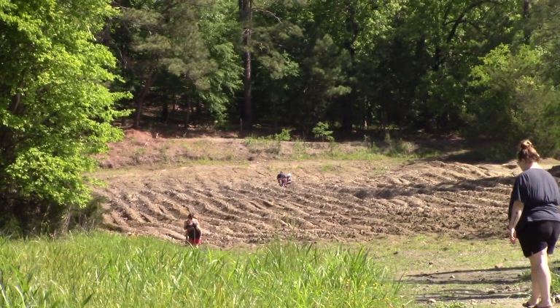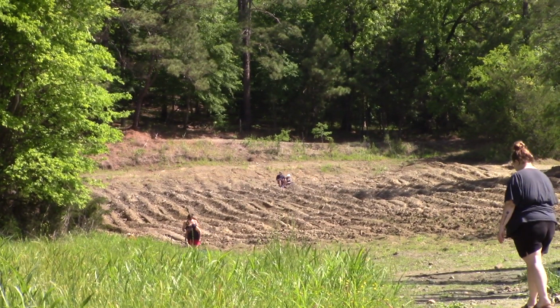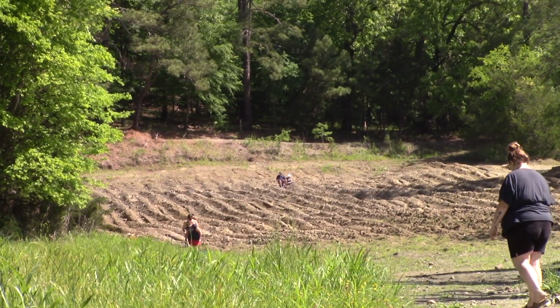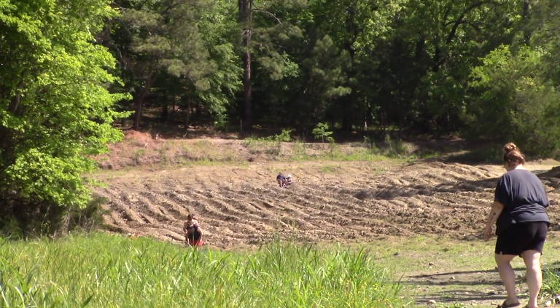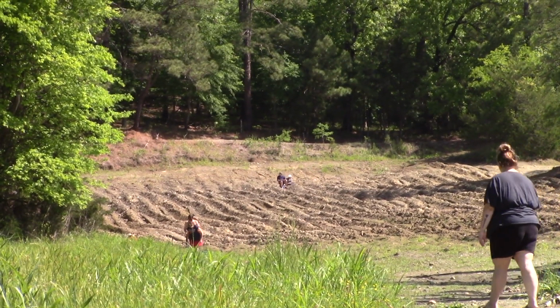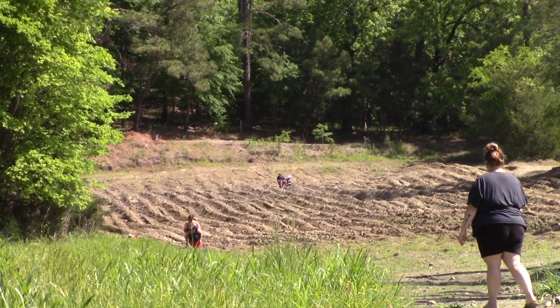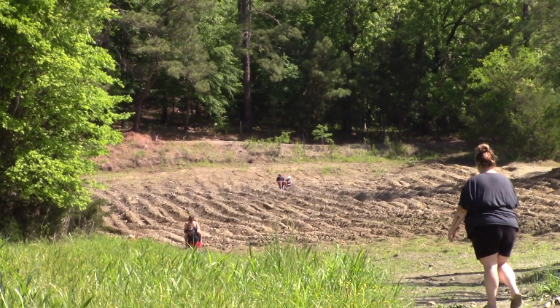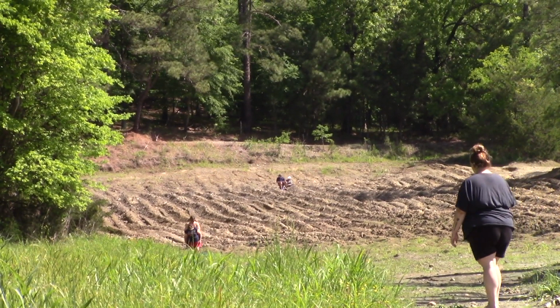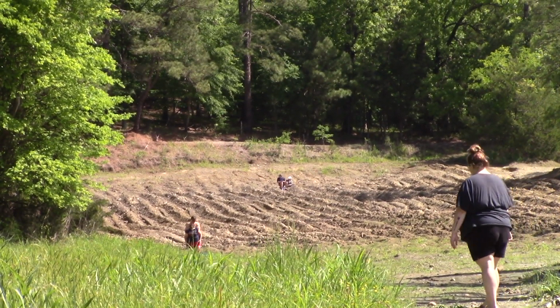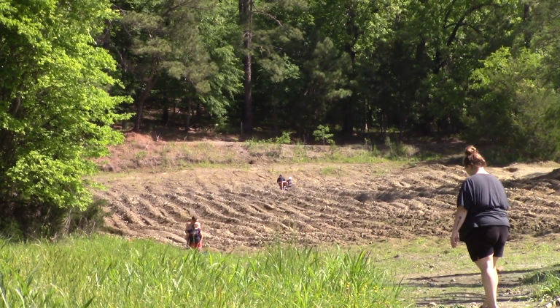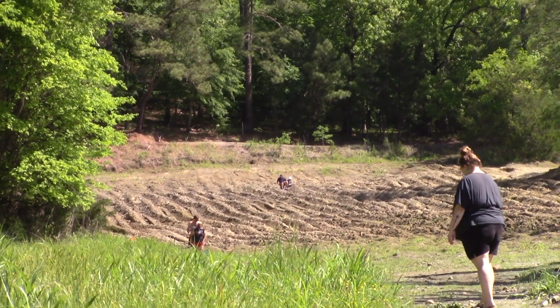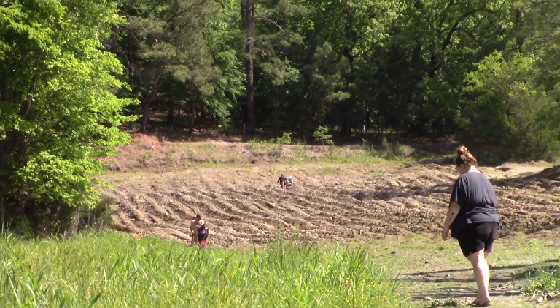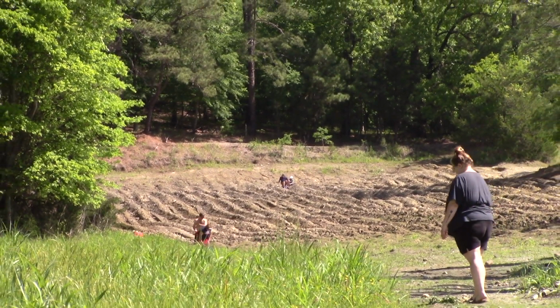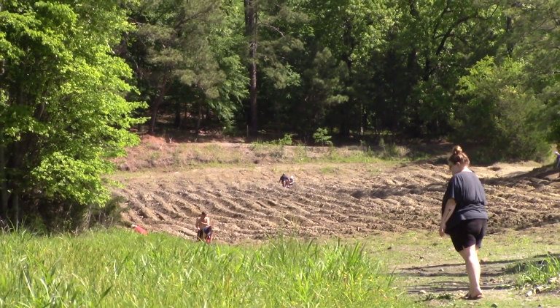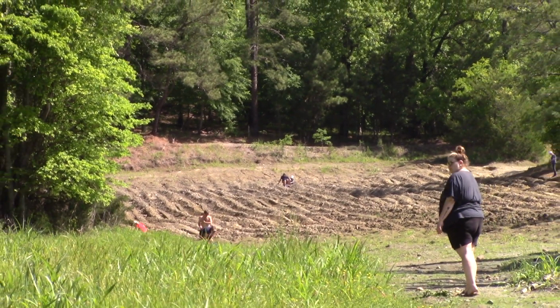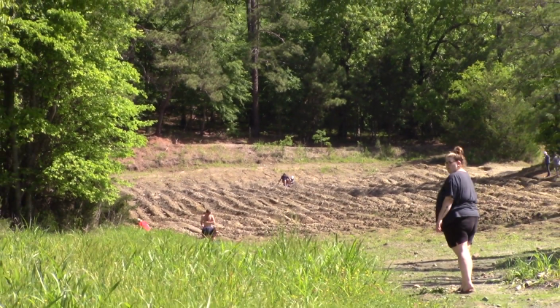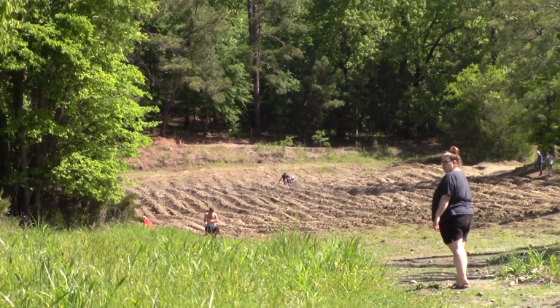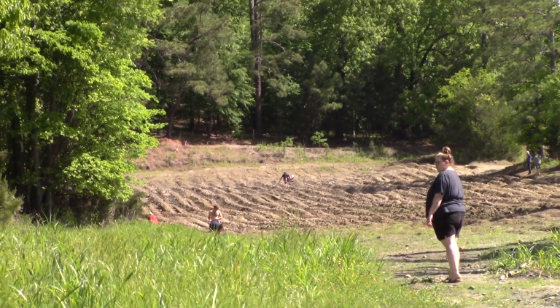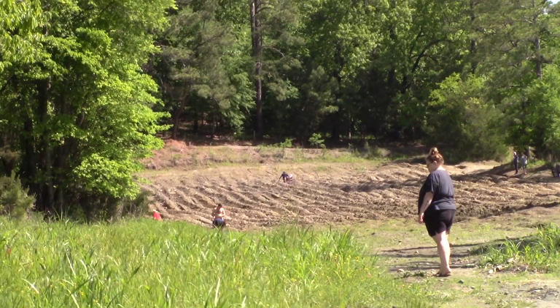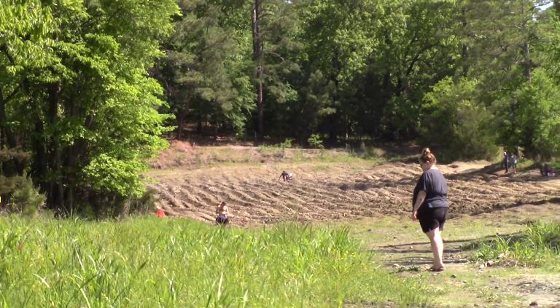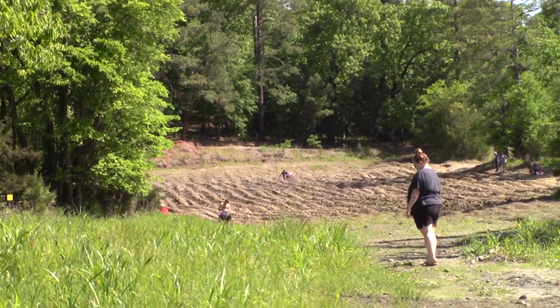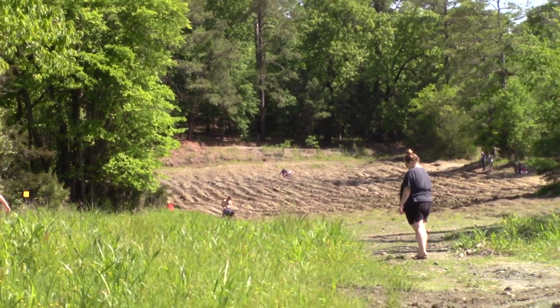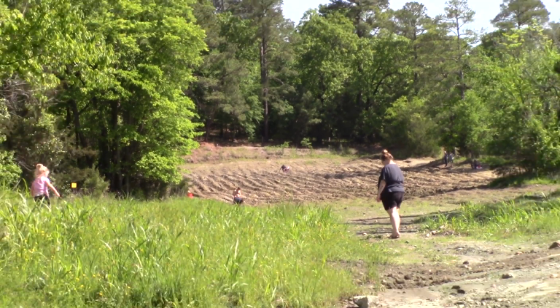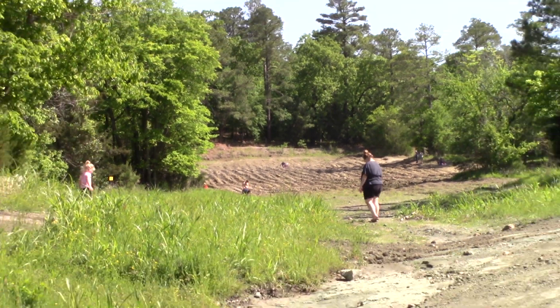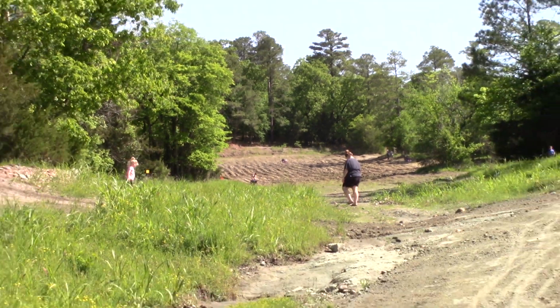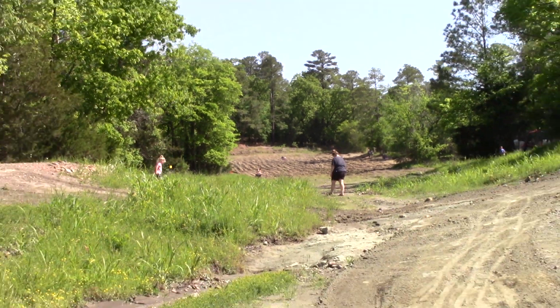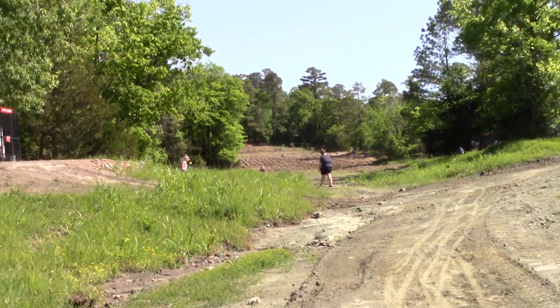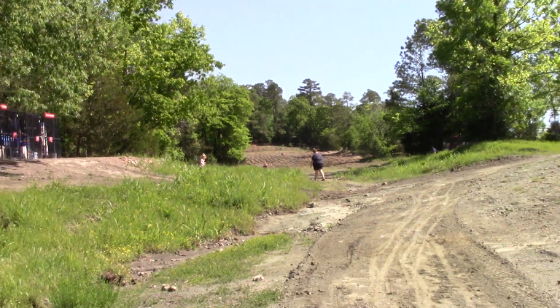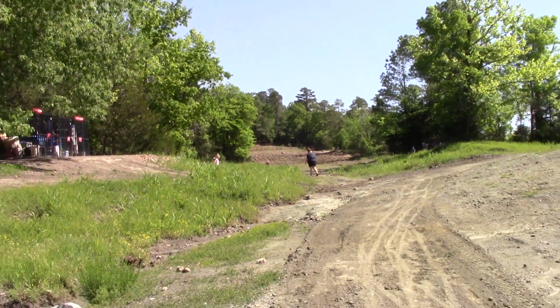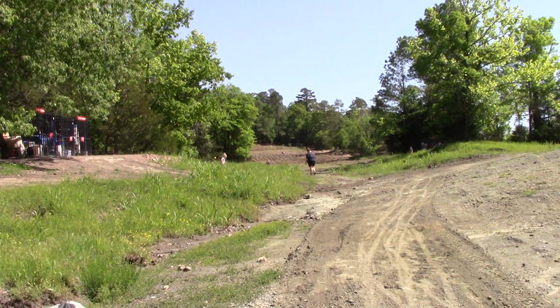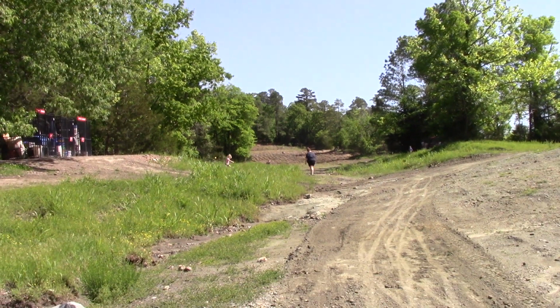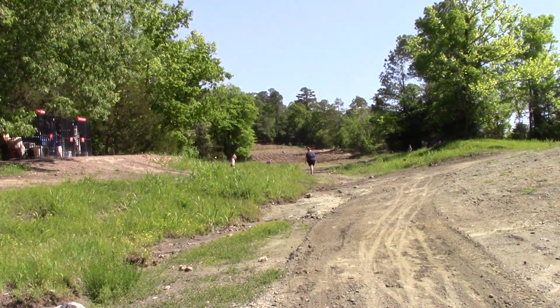We're over at the west drain portion of the Crater of Diamonds State Park. All that plowed field there washes down this drain.